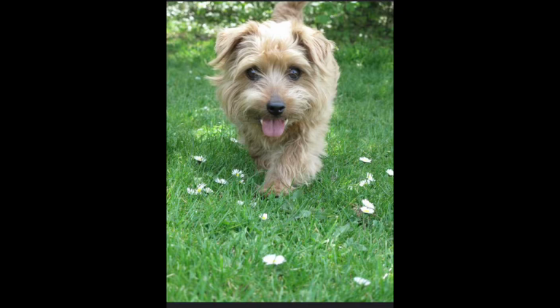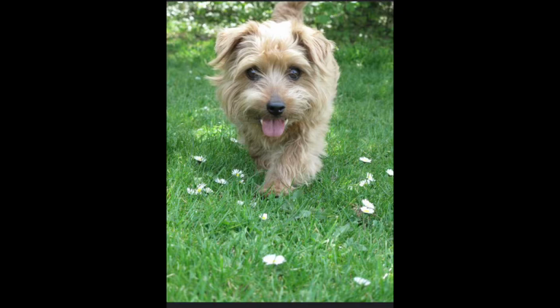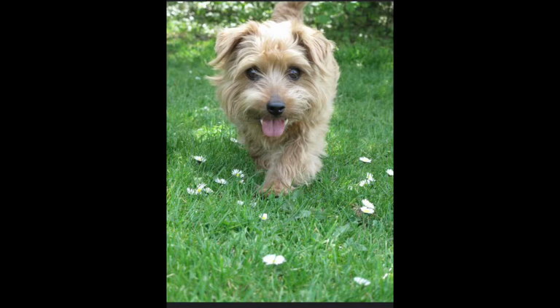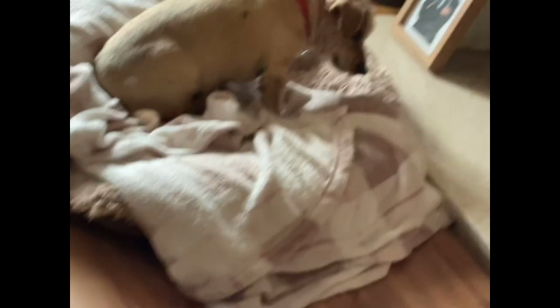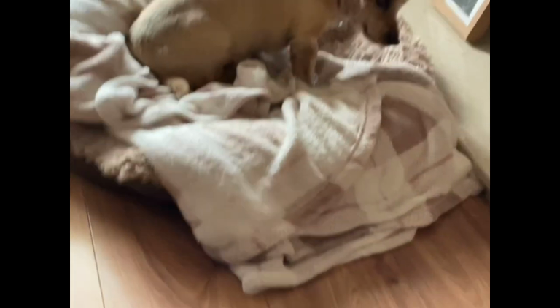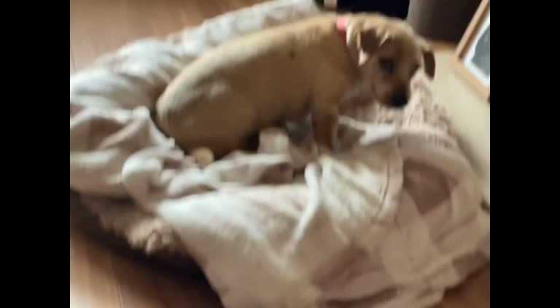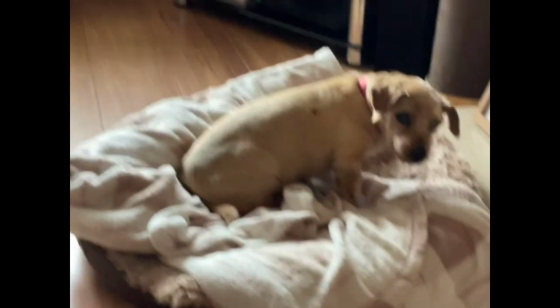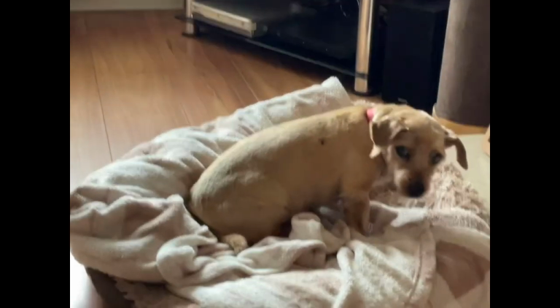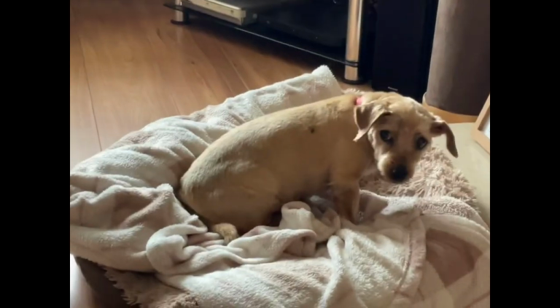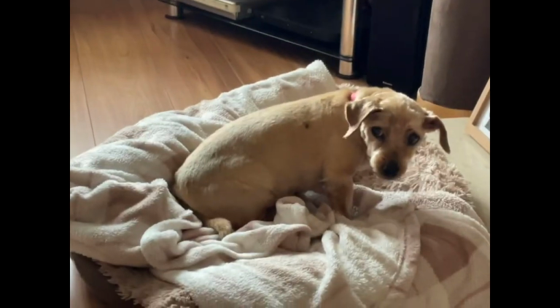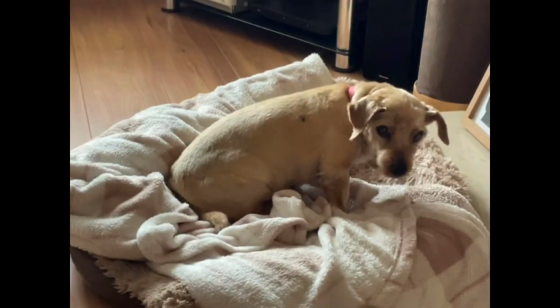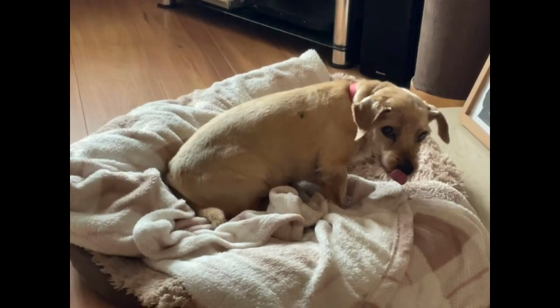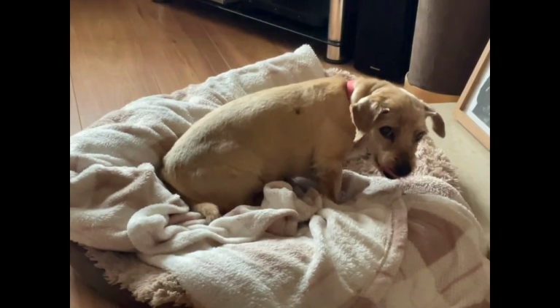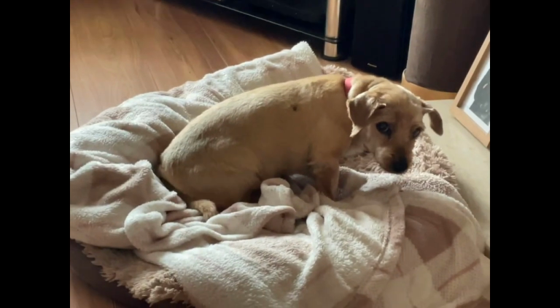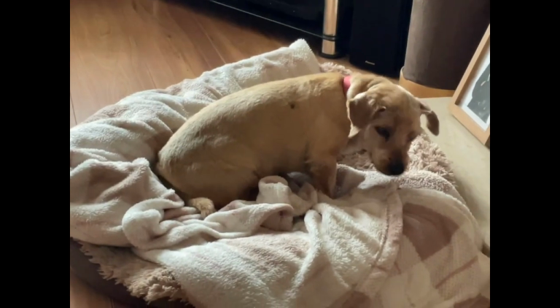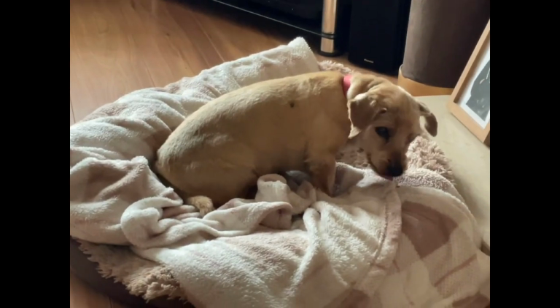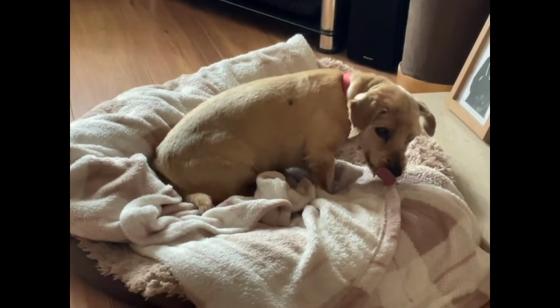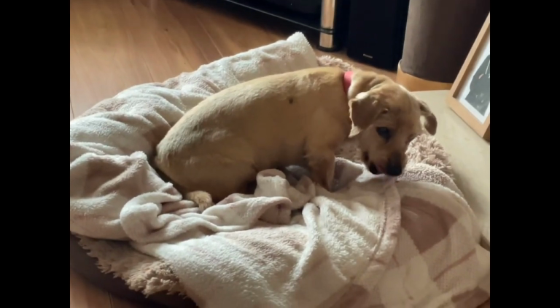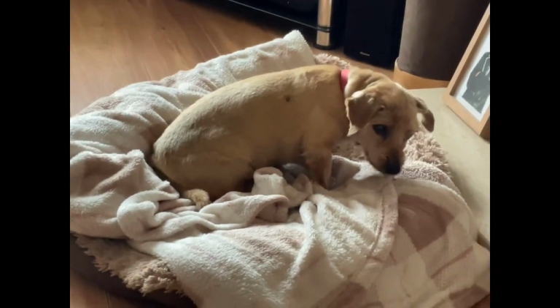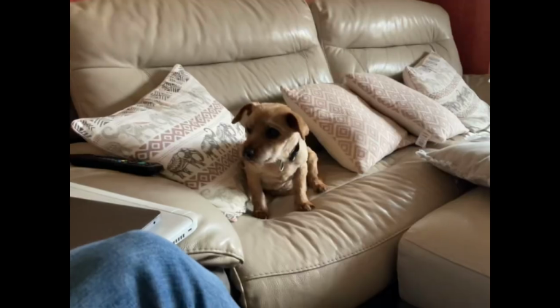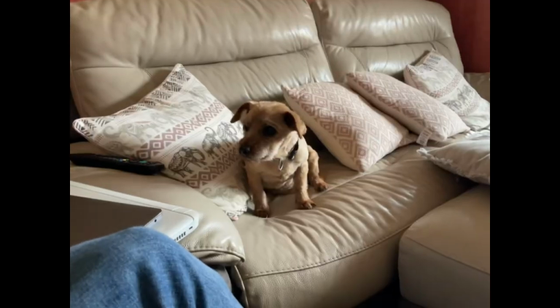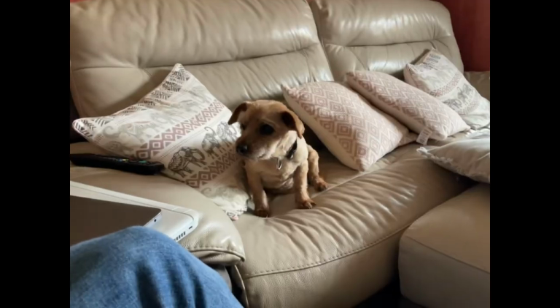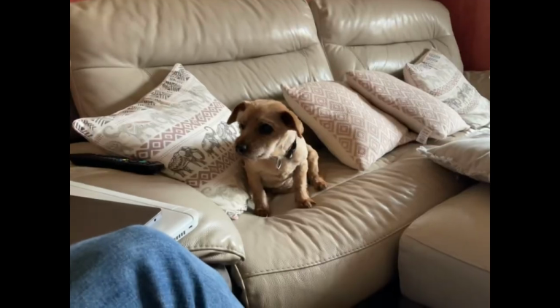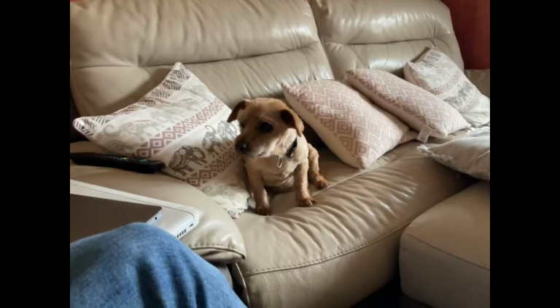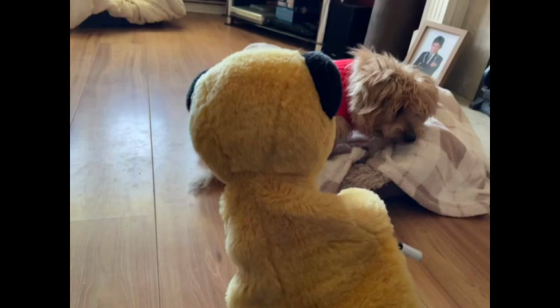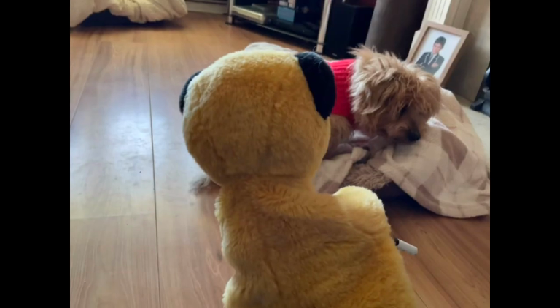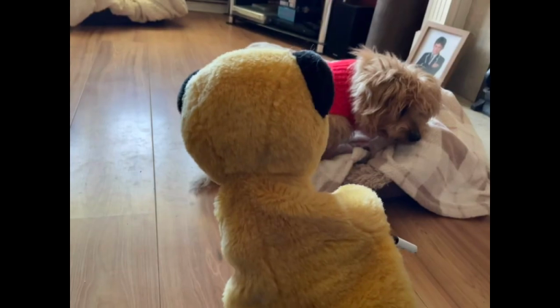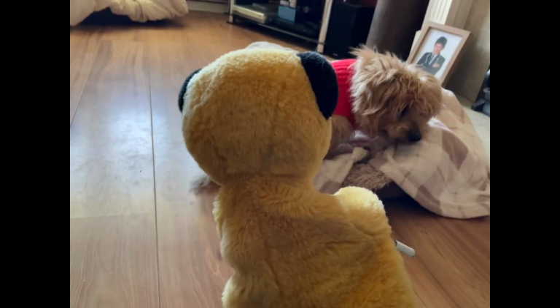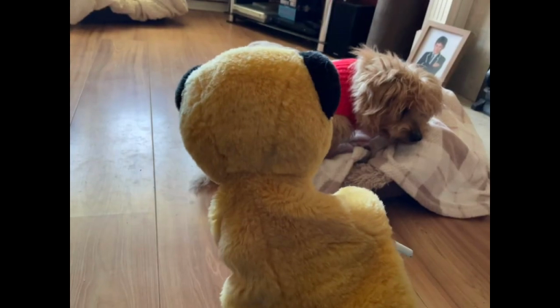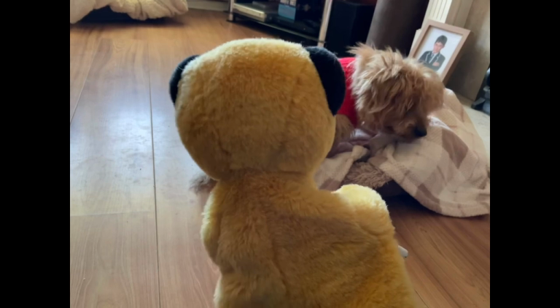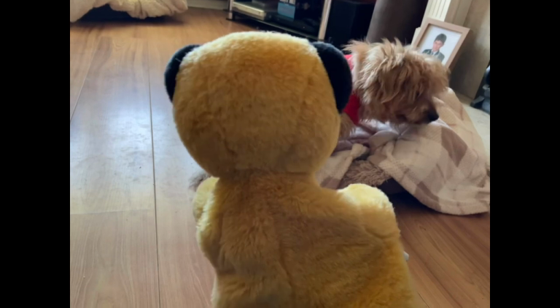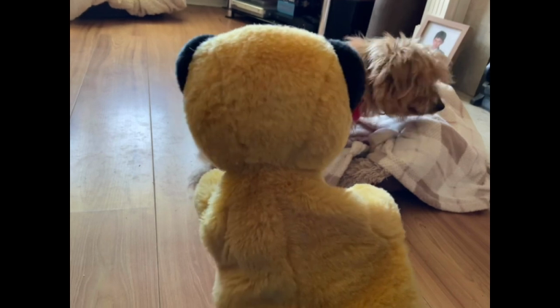She doesn't like taking a photo. Here are some dog care tips.